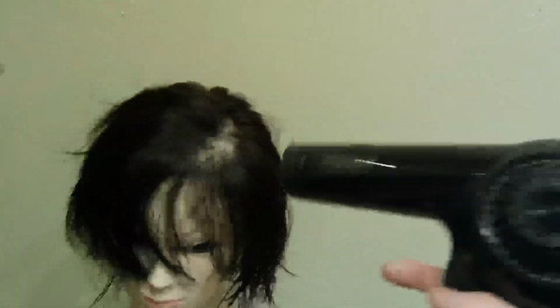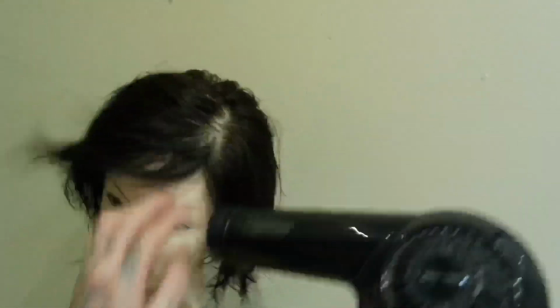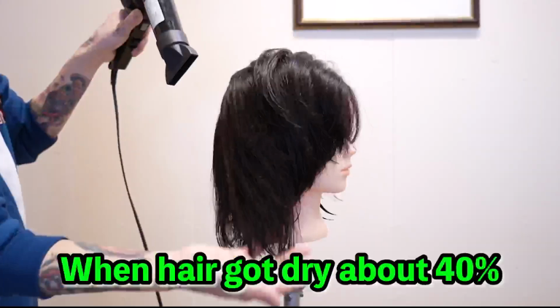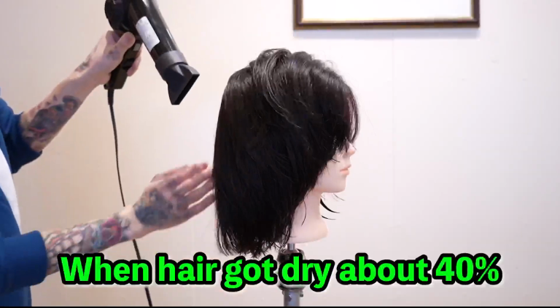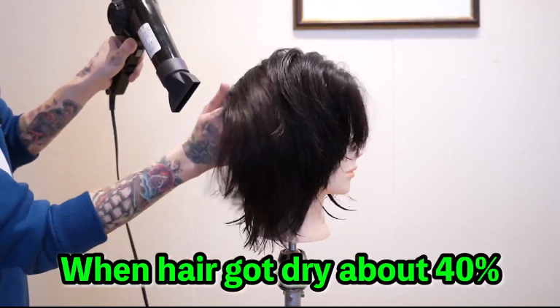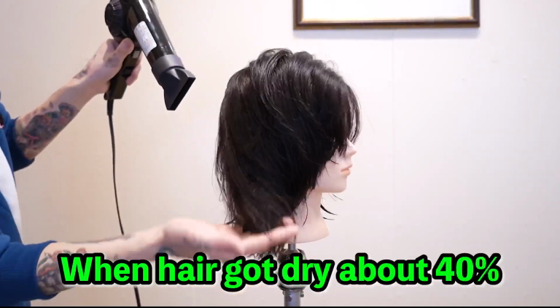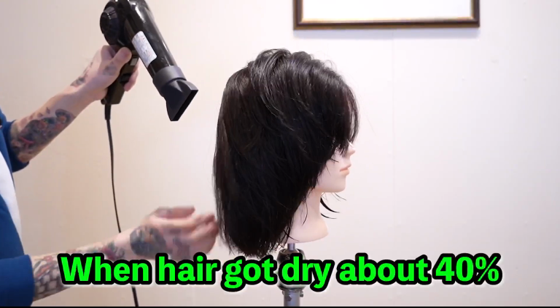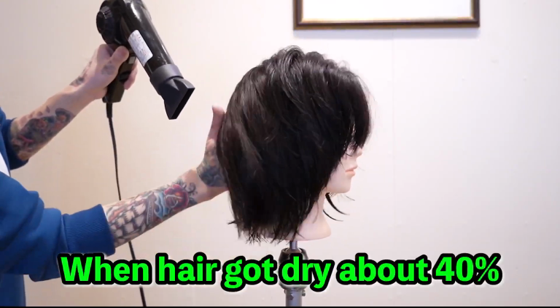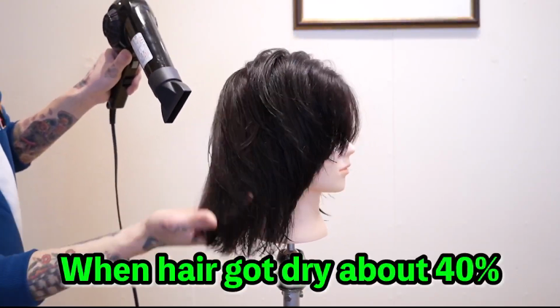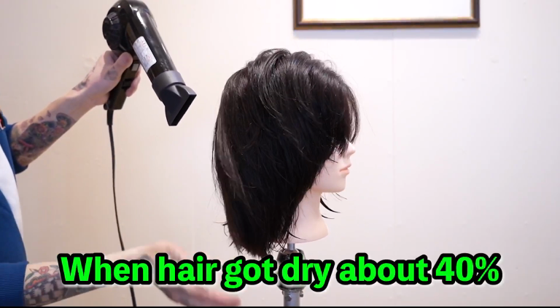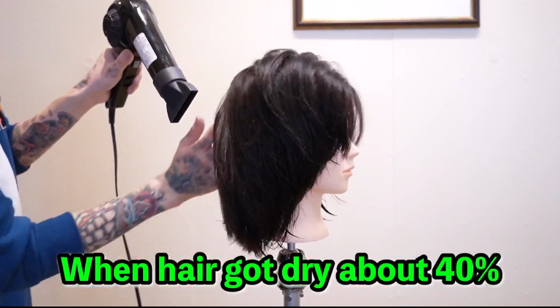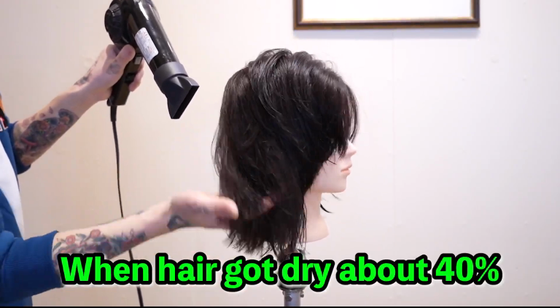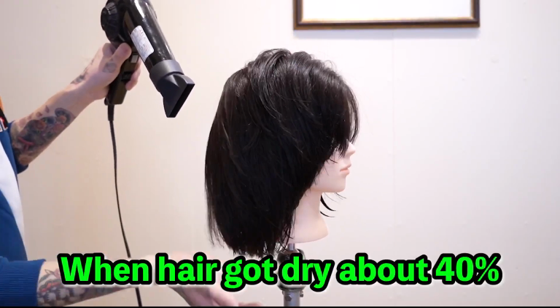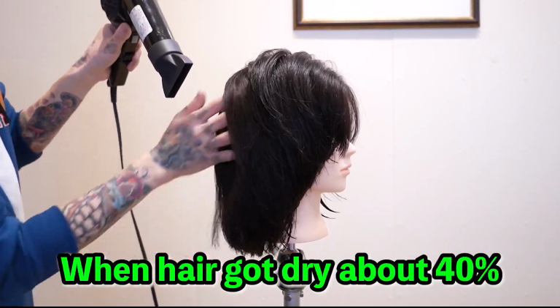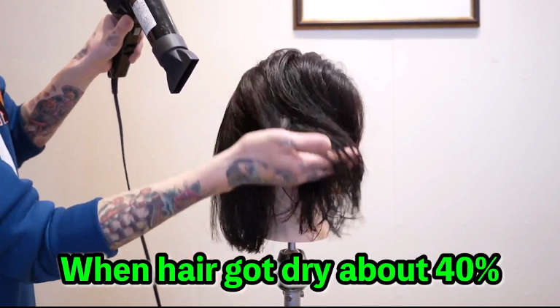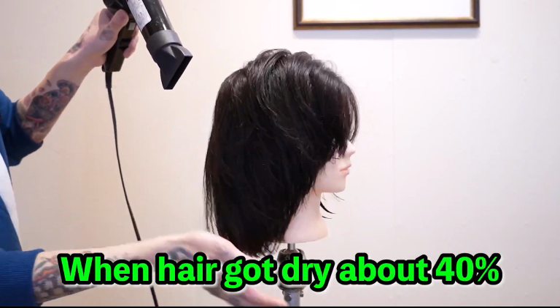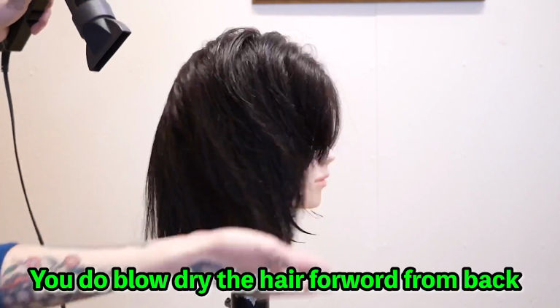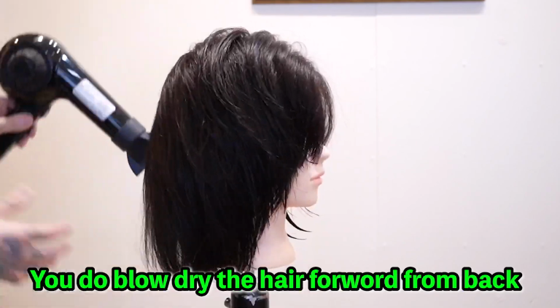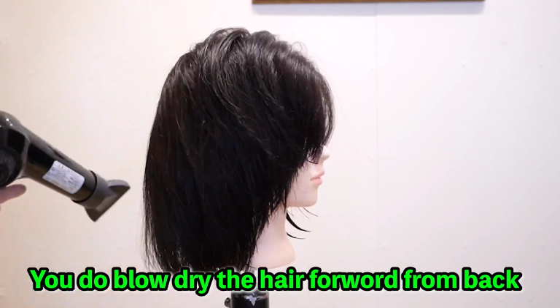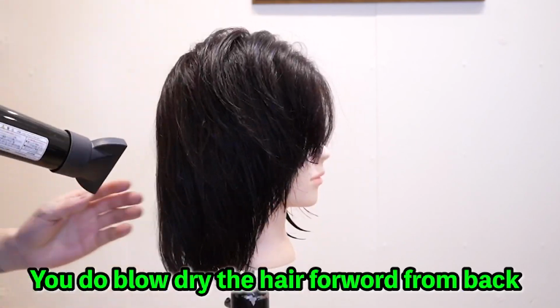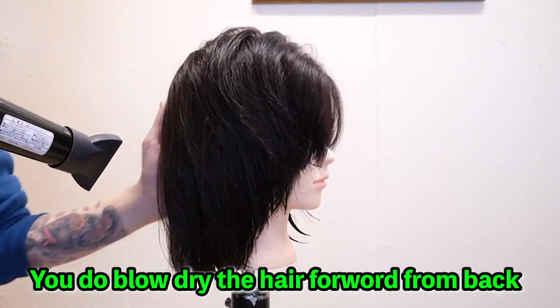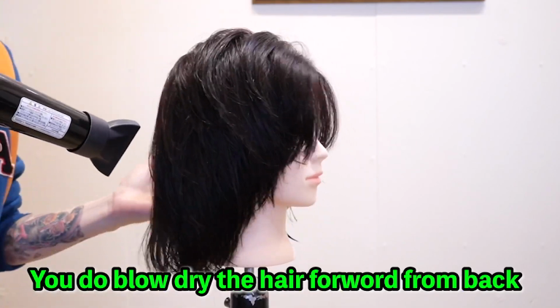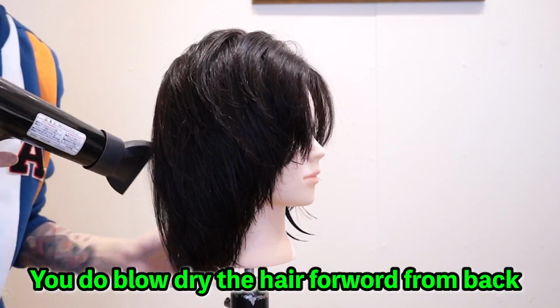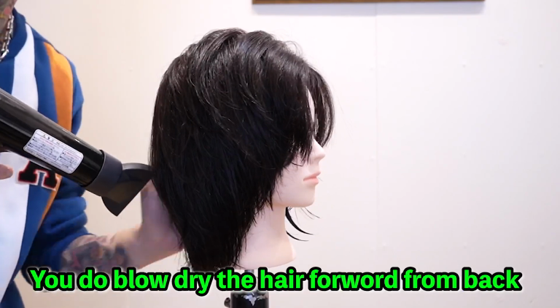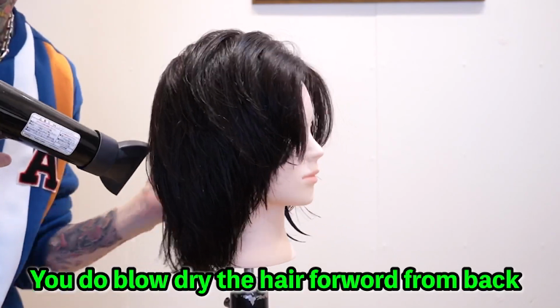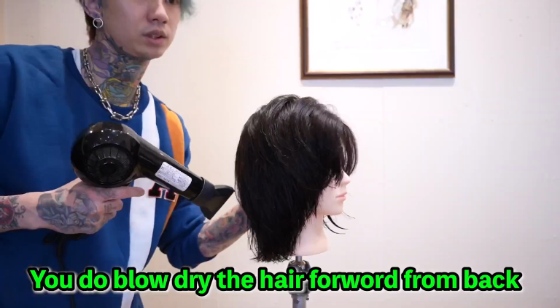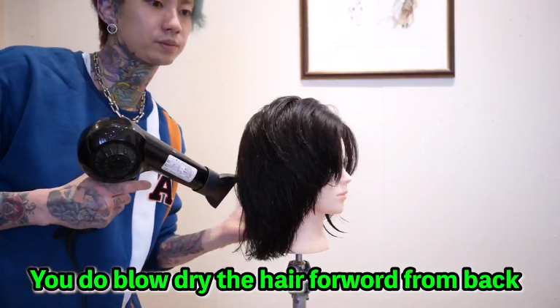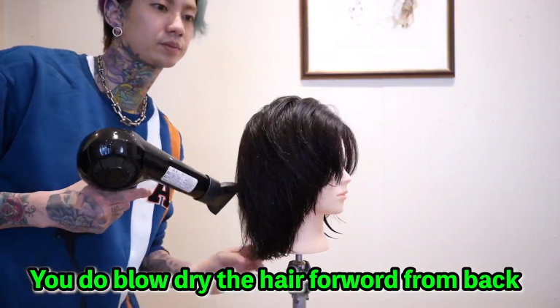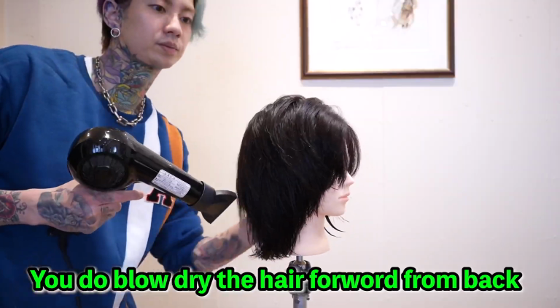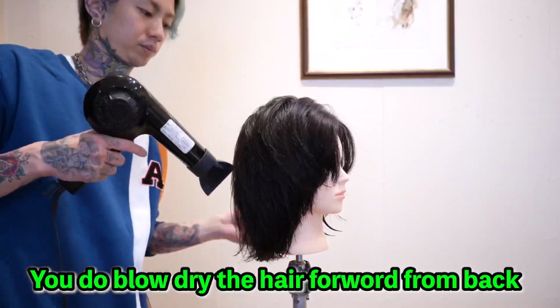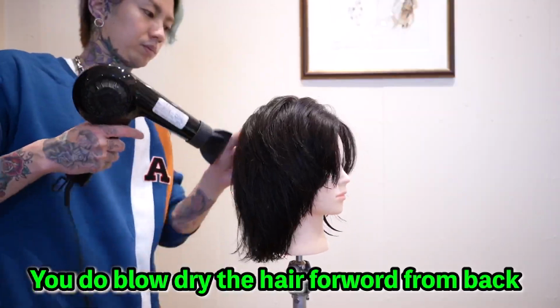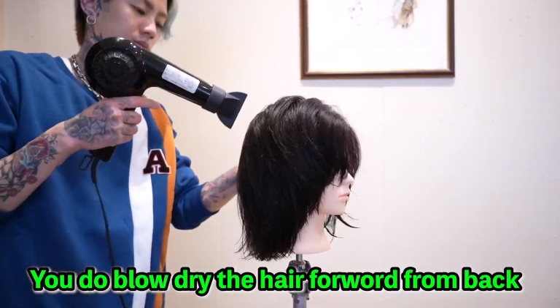When the hair gets dry about 40%, you do the blow-dry flow — forward, flow back.